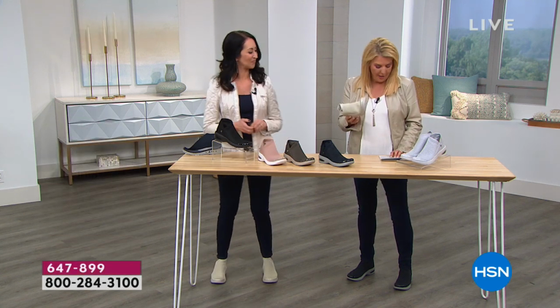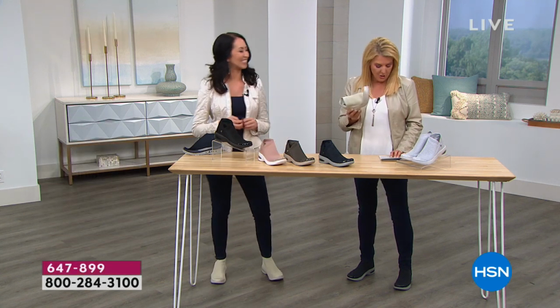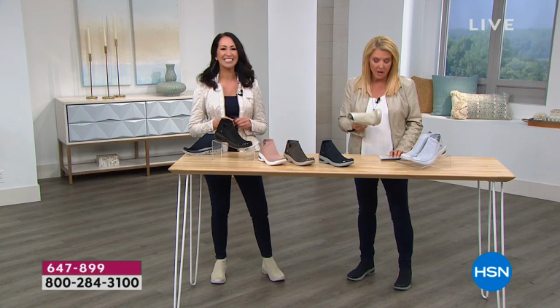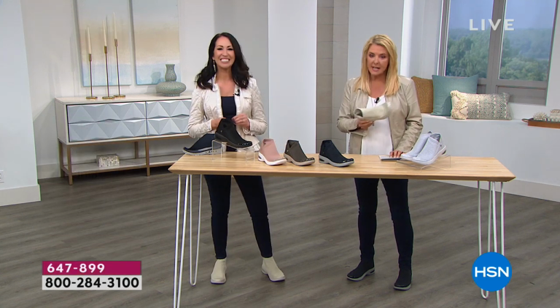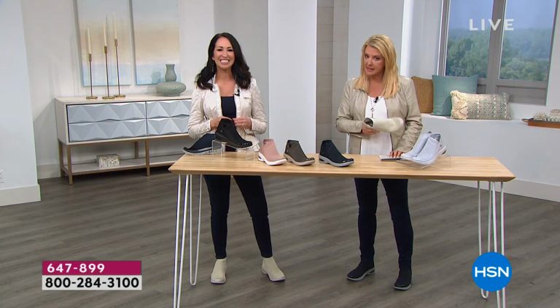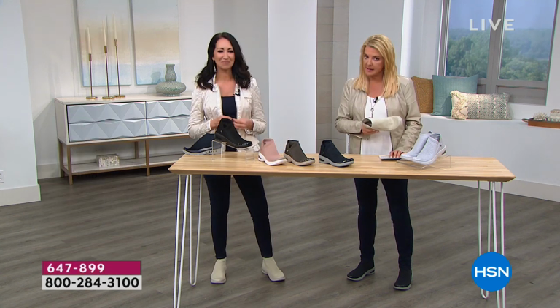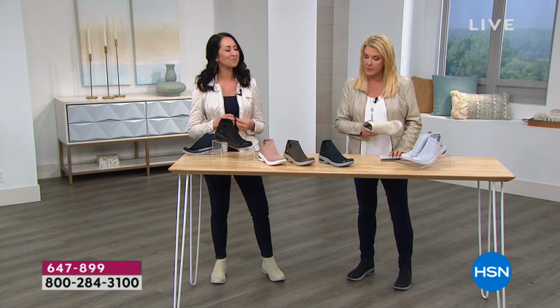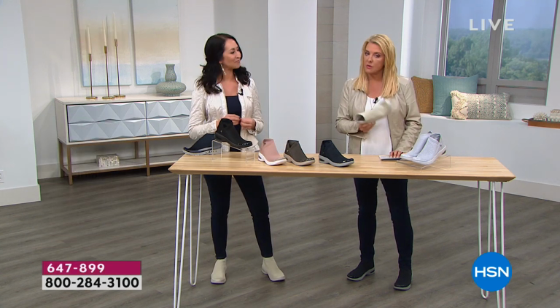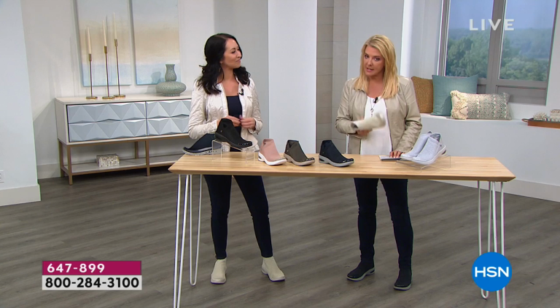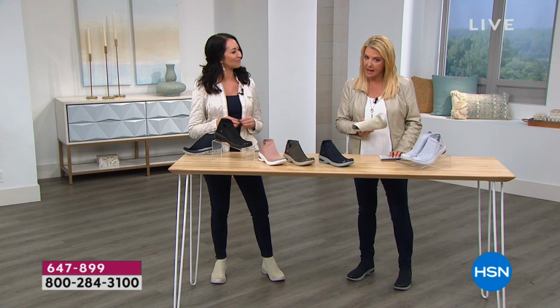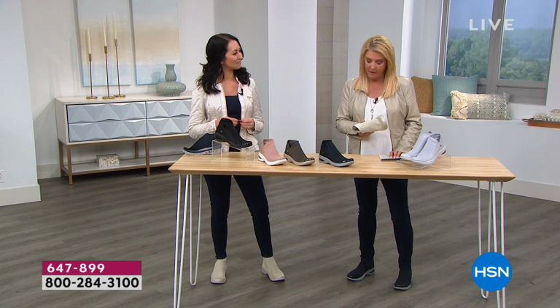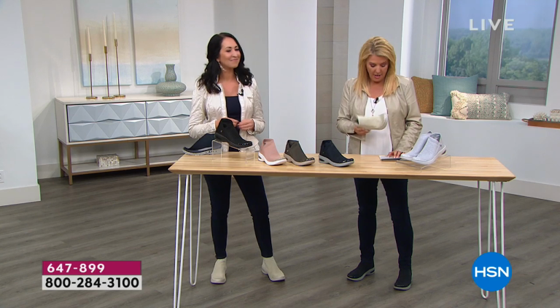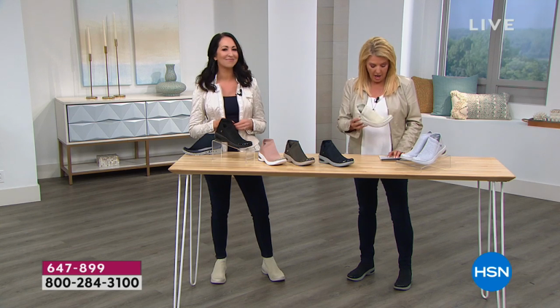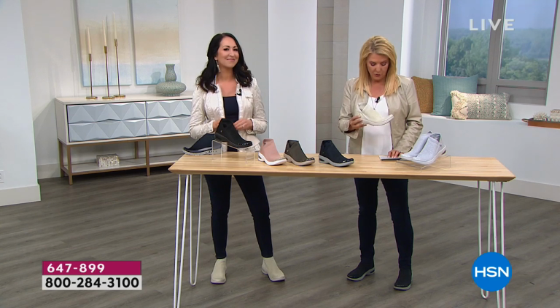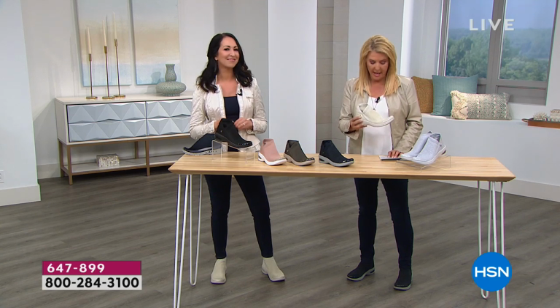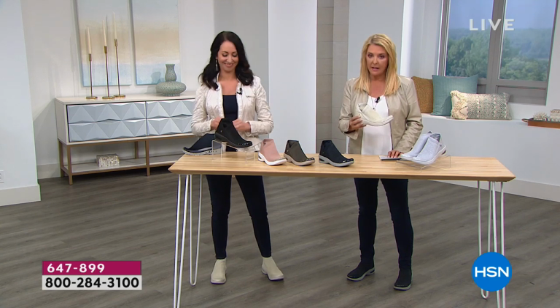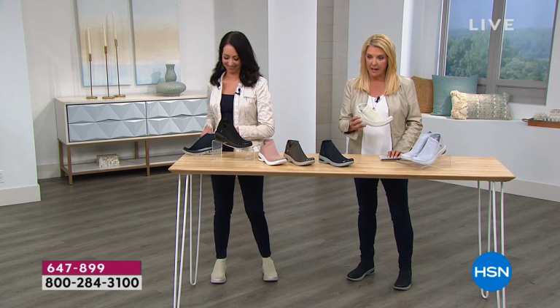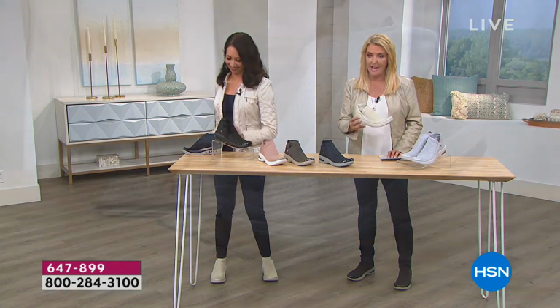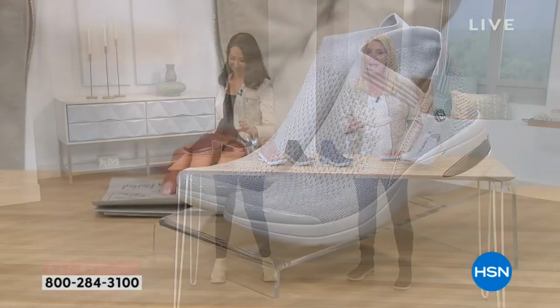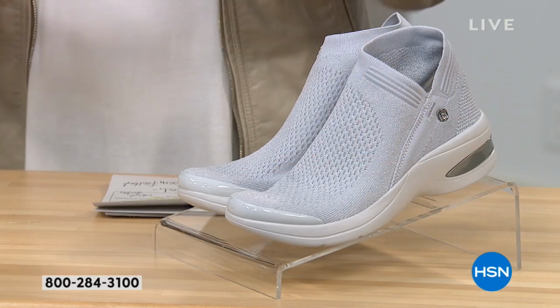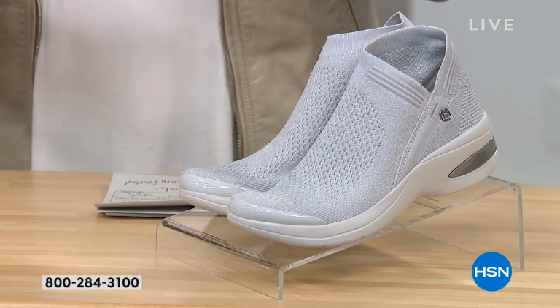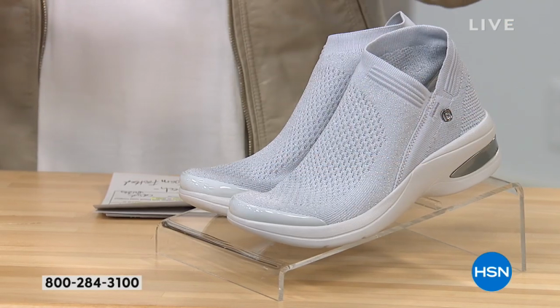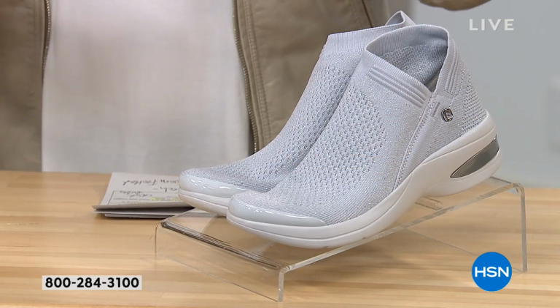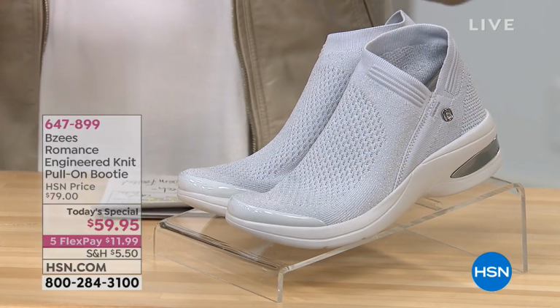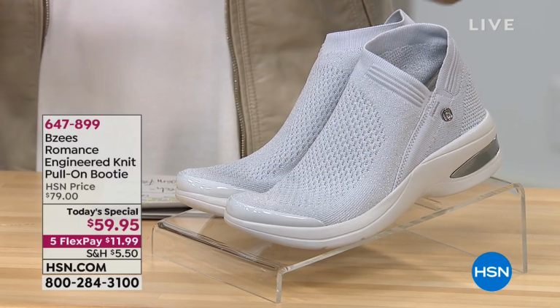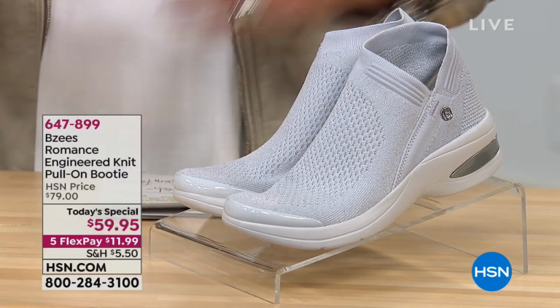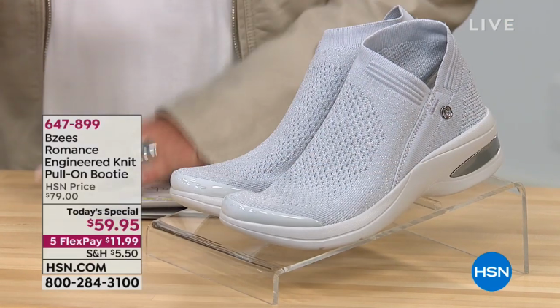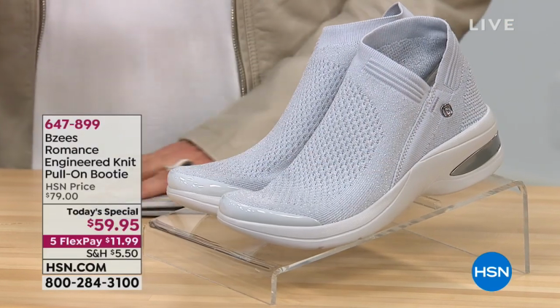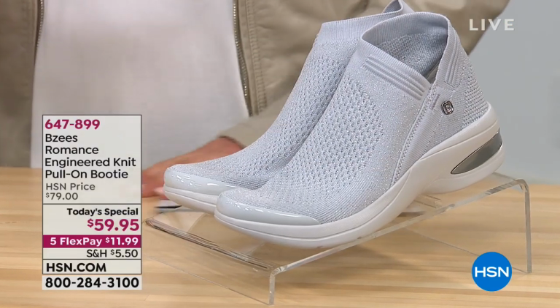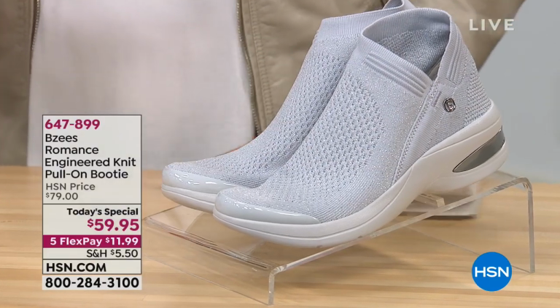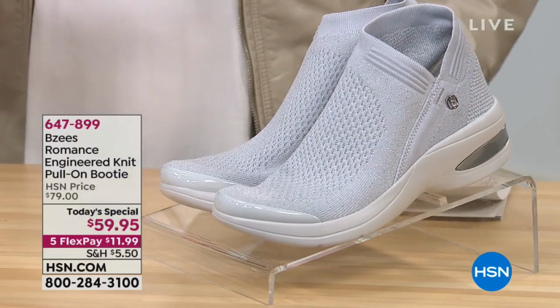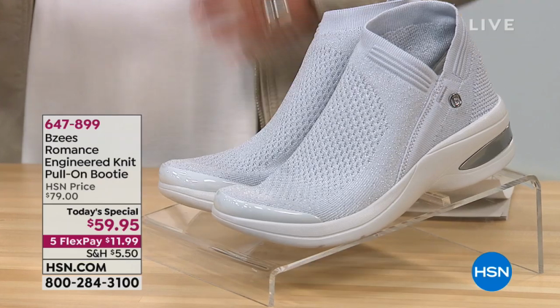Size-wise, we start at size six, then six and a half, up through ten and eleven, in medium and wide widths.